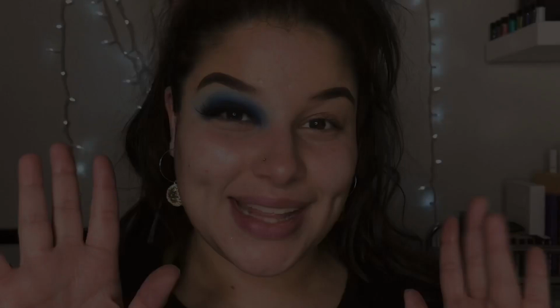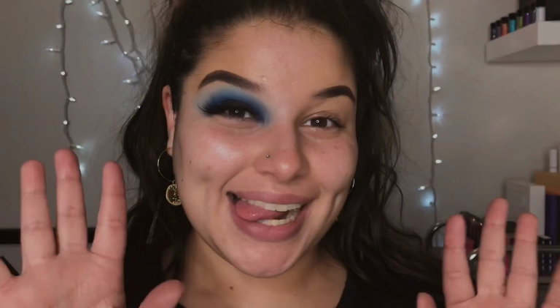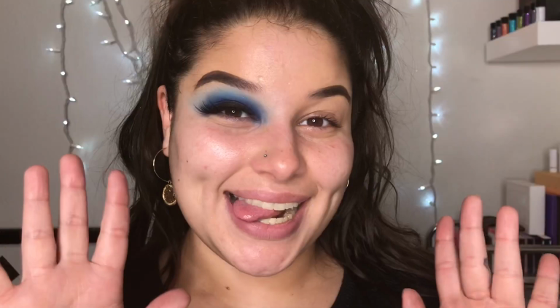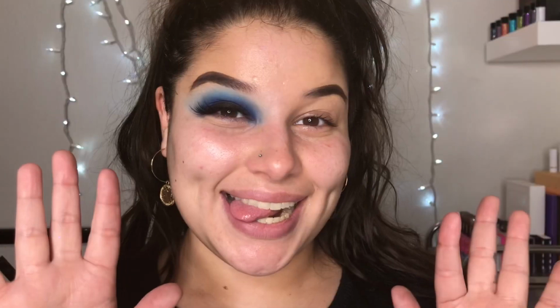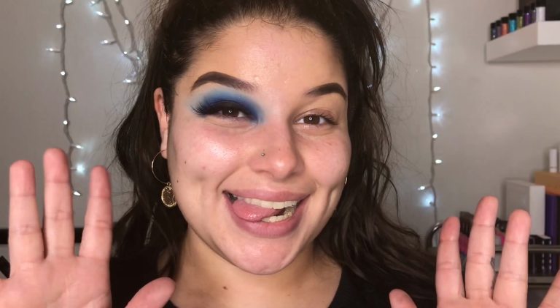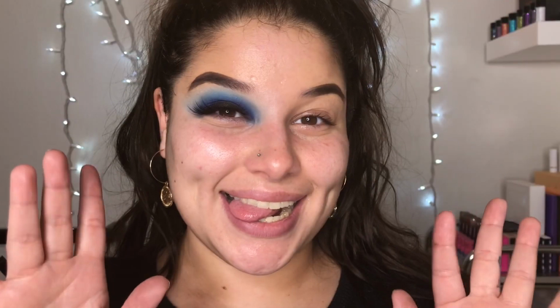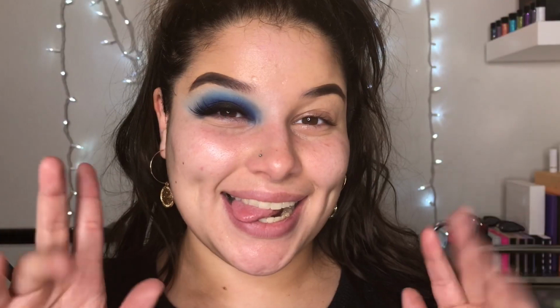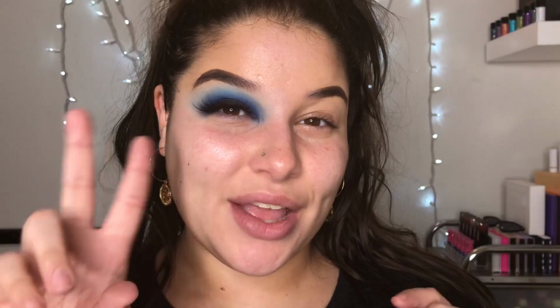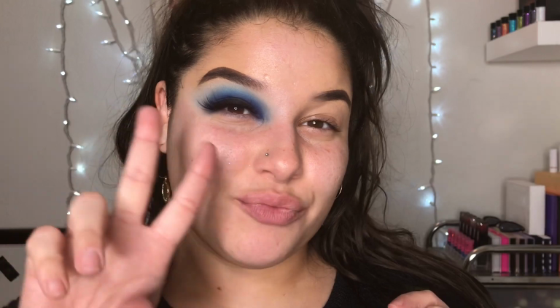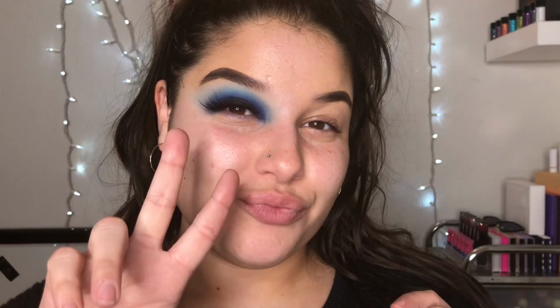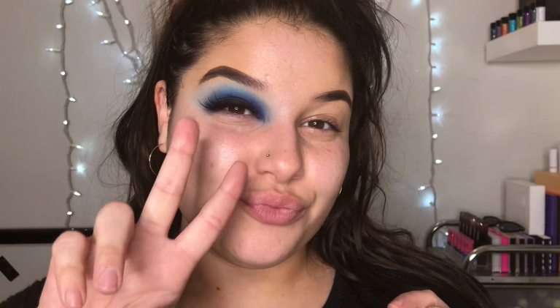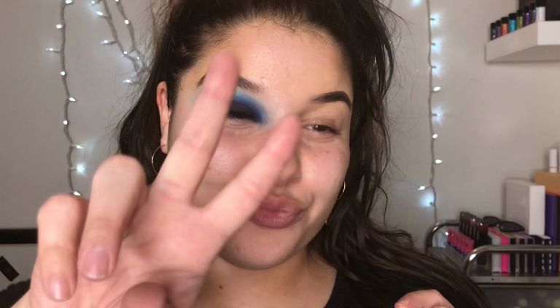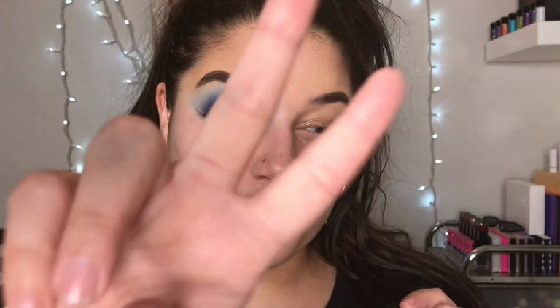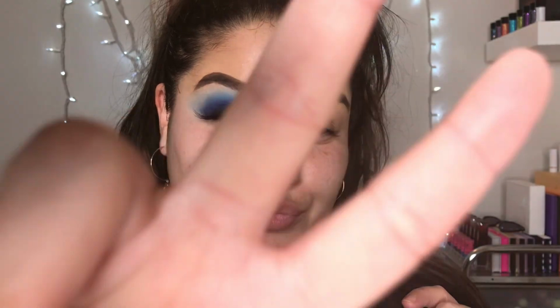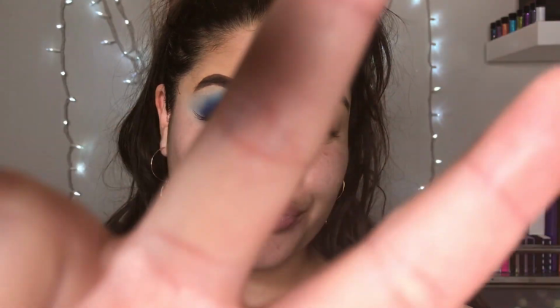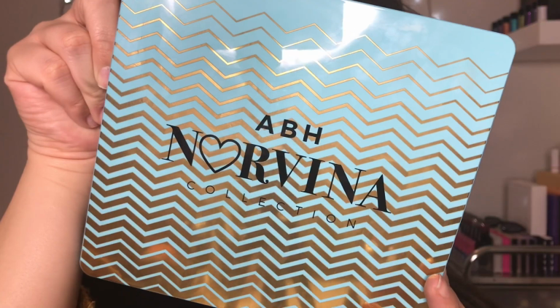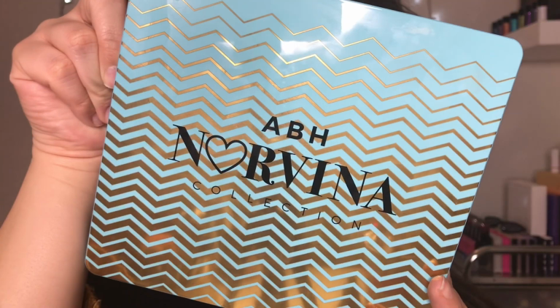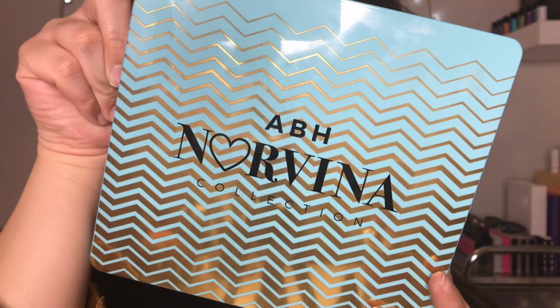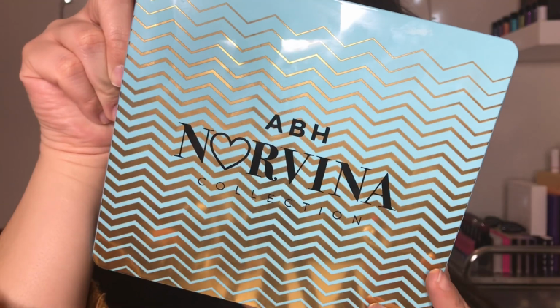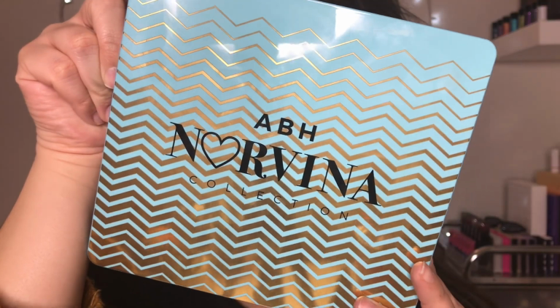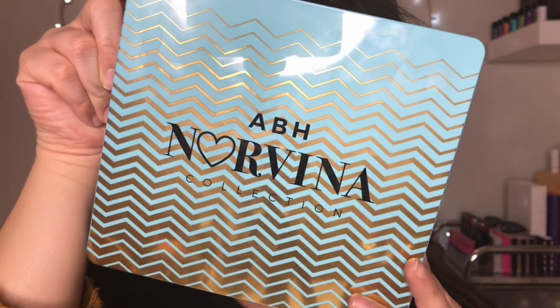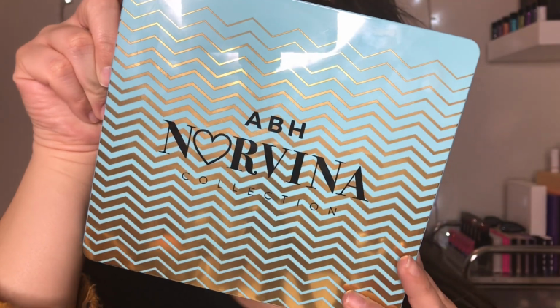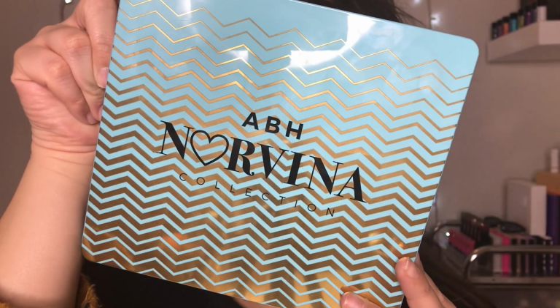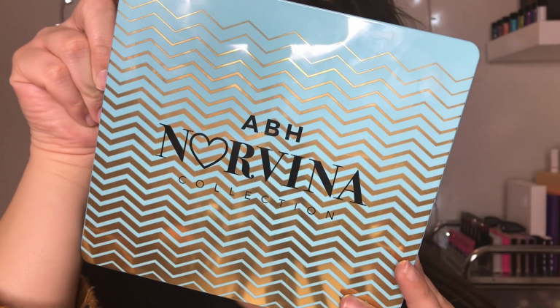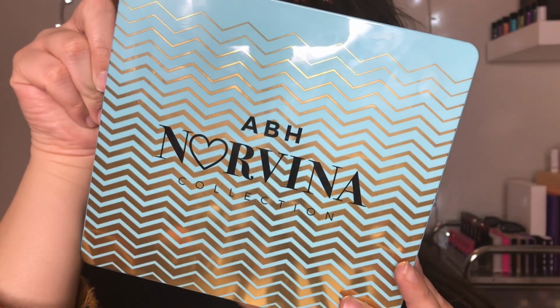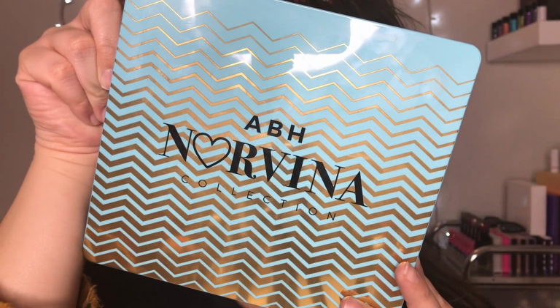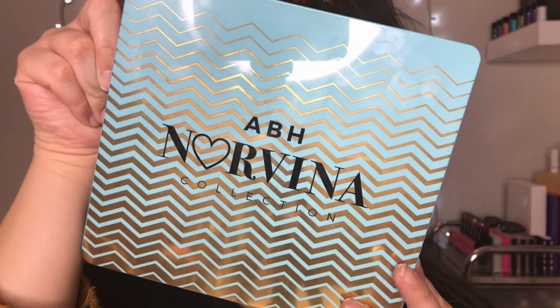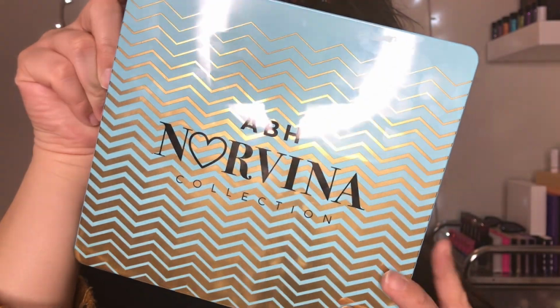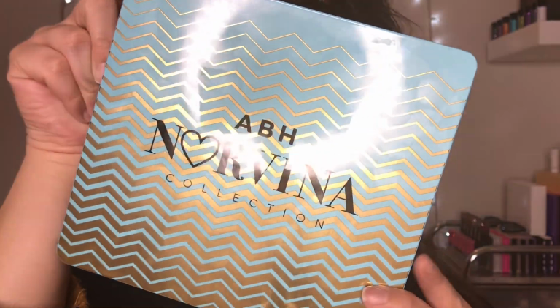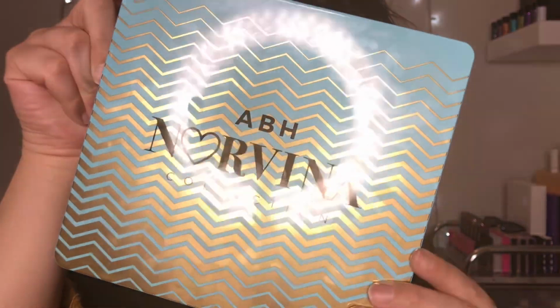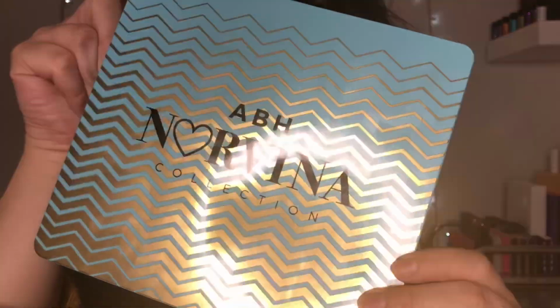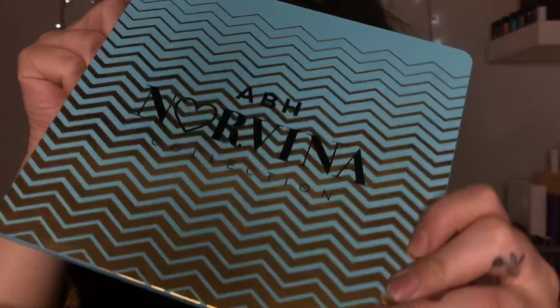Hey guys, what's going on? I hope you're all having a beautiful day. Today we're going in with a quick eyeshadow tutorial.